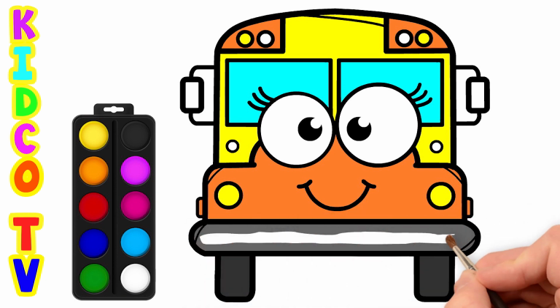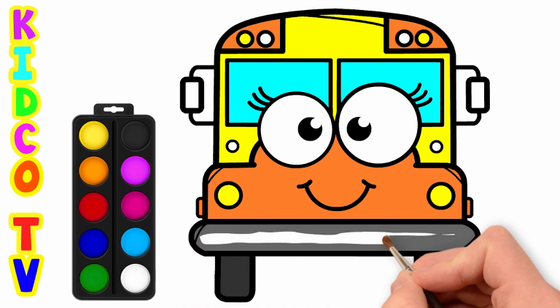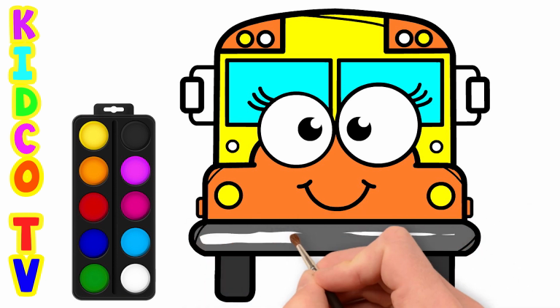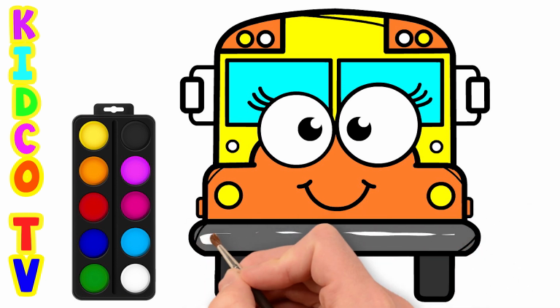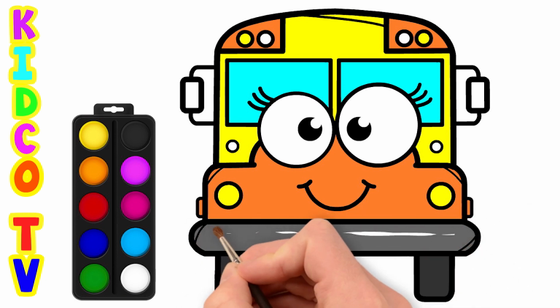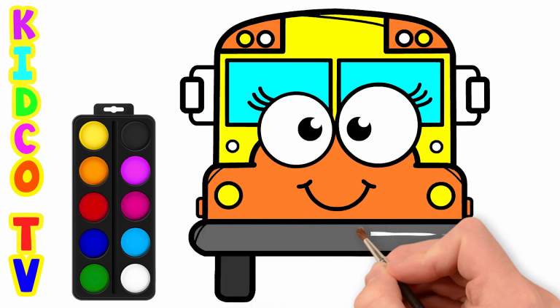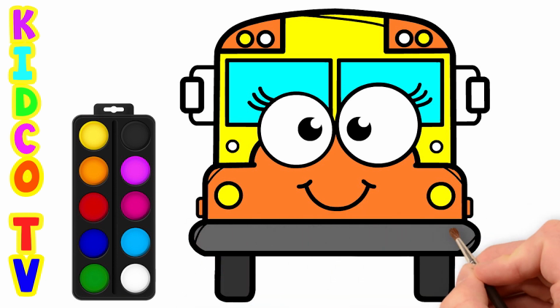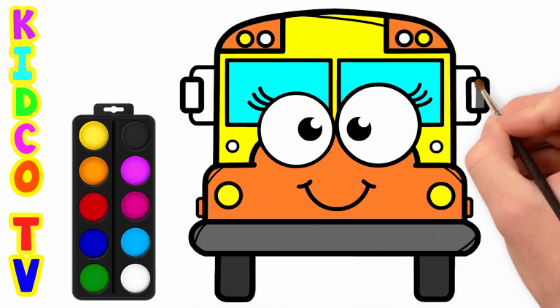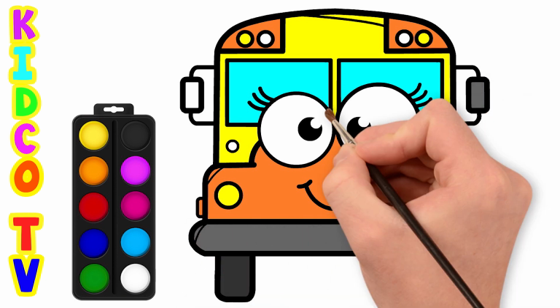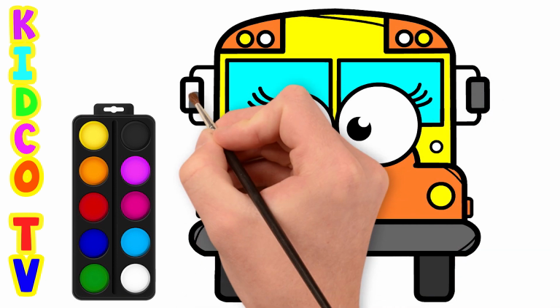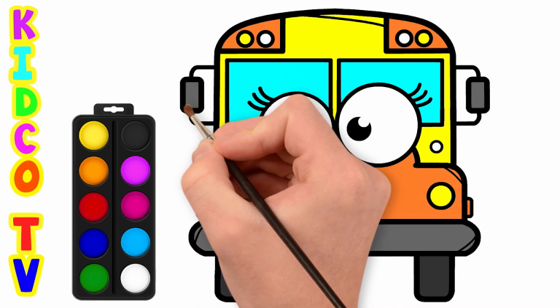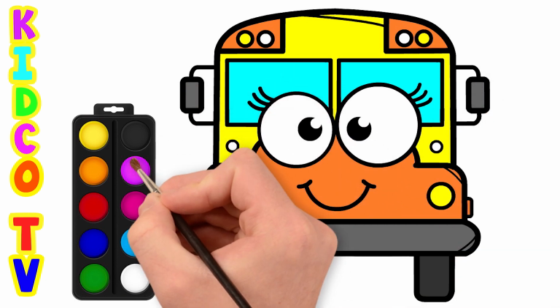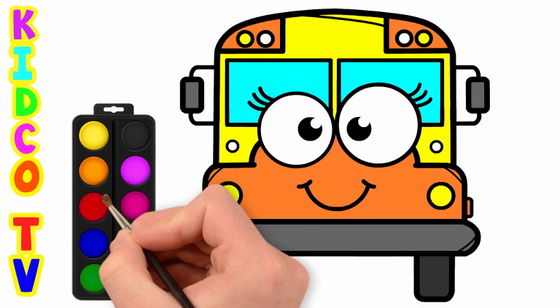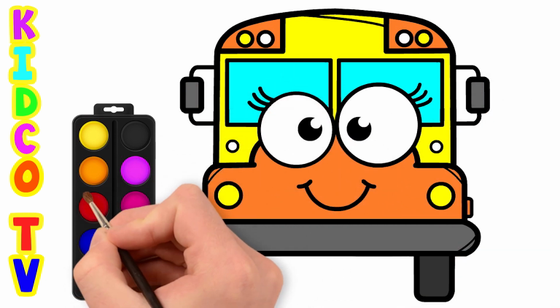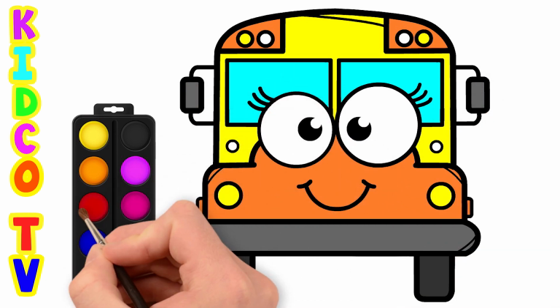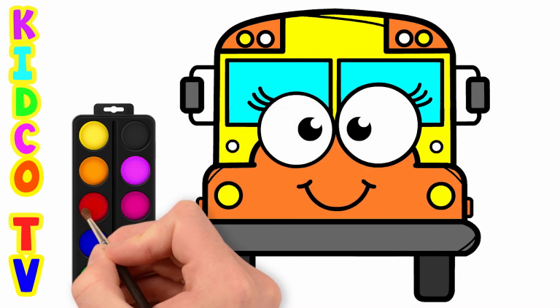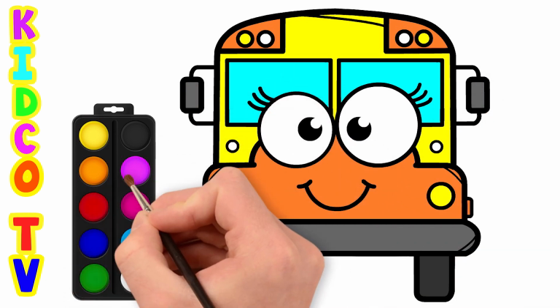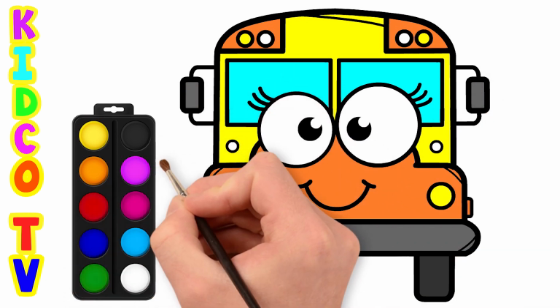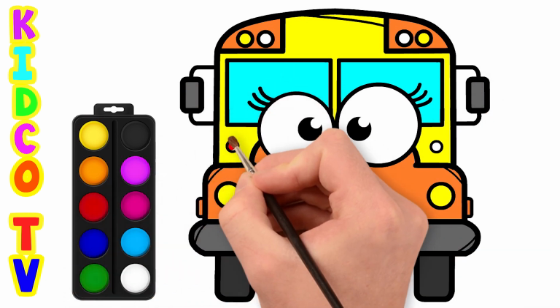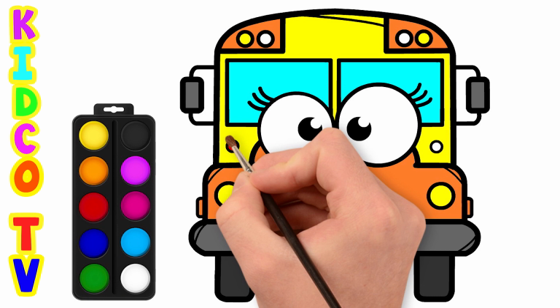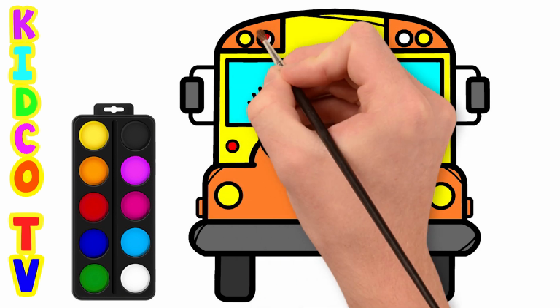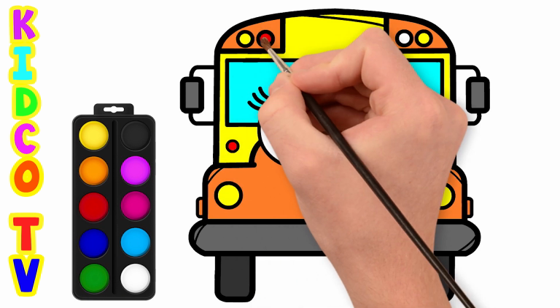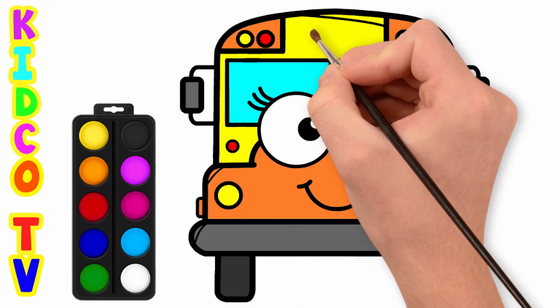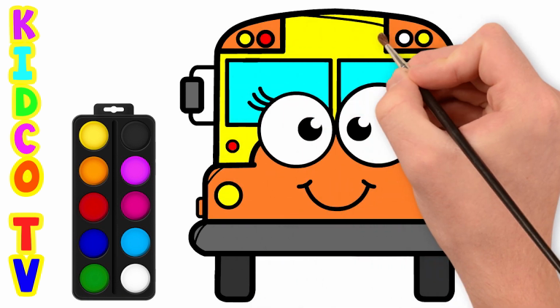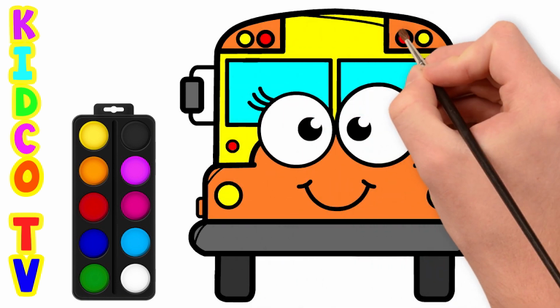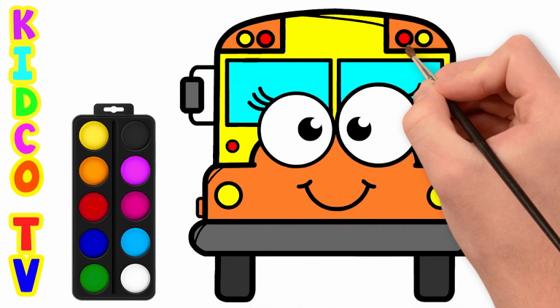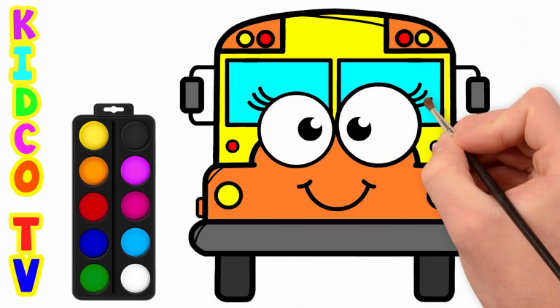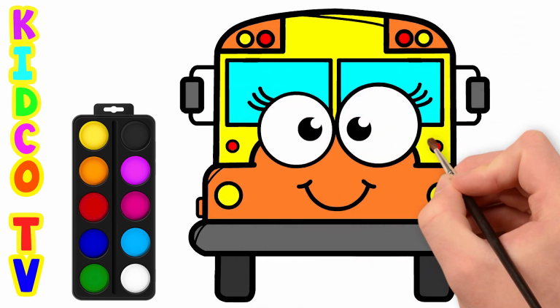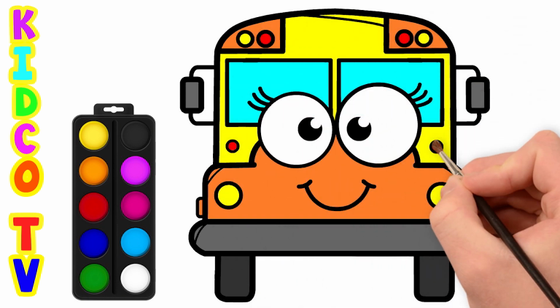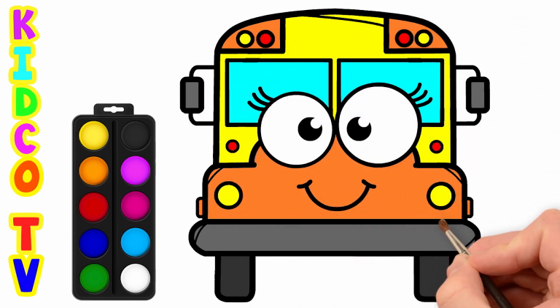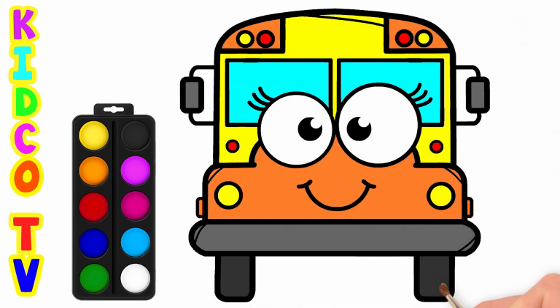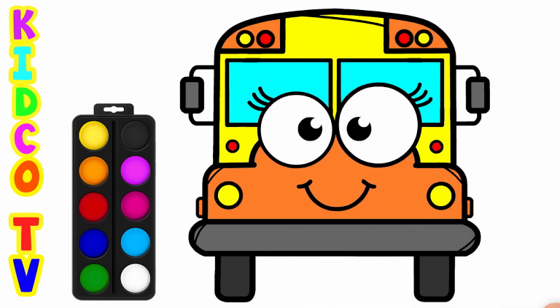We have completed our school bus drawing. Hope you like it. Subscribe our channel to learn more drawing.